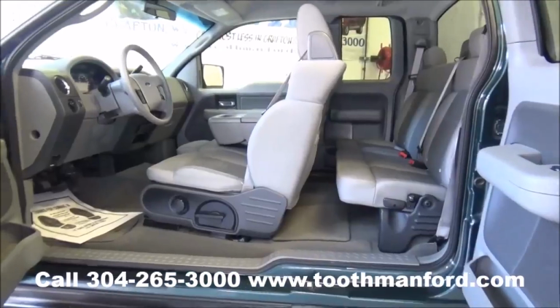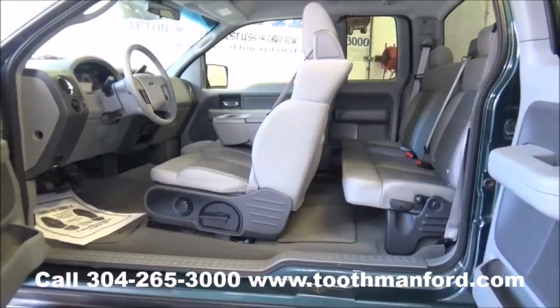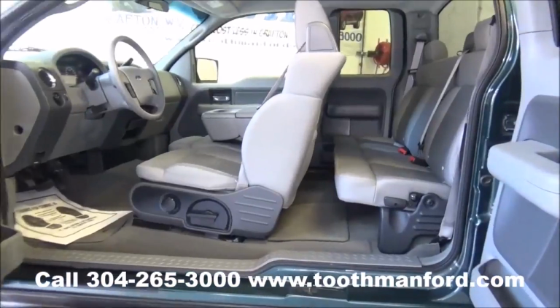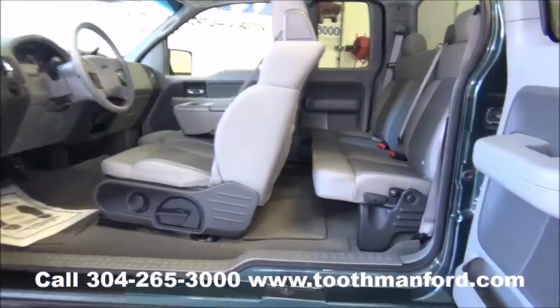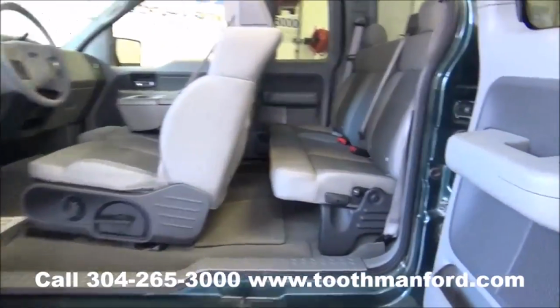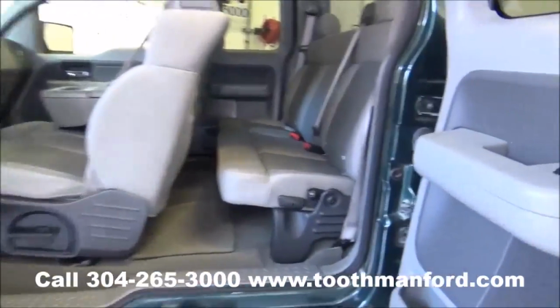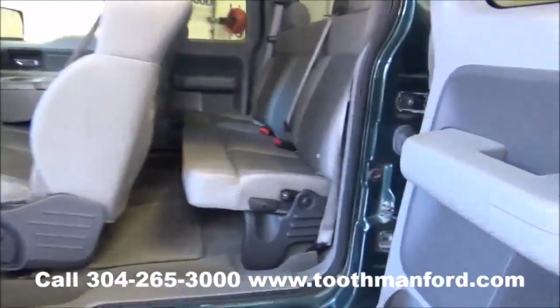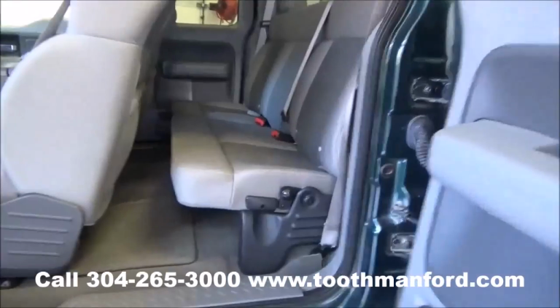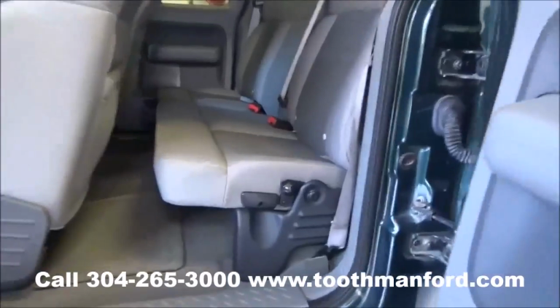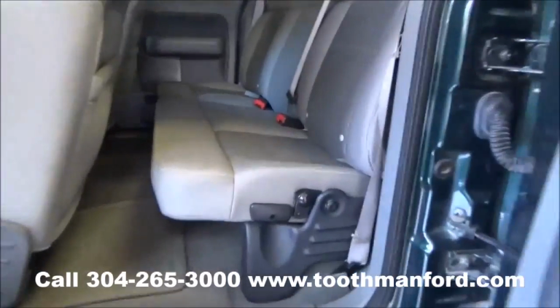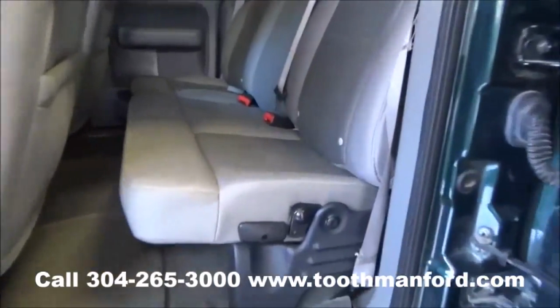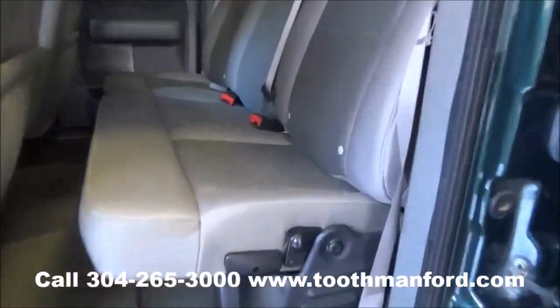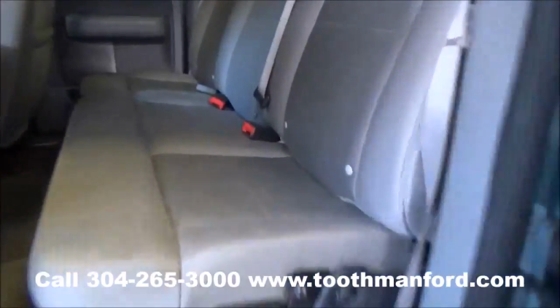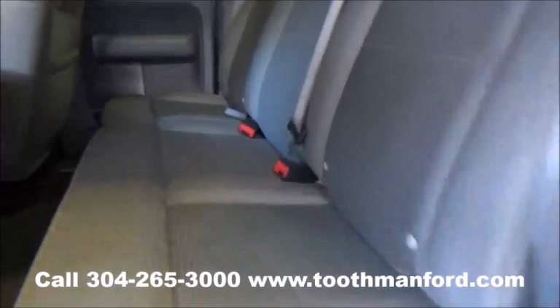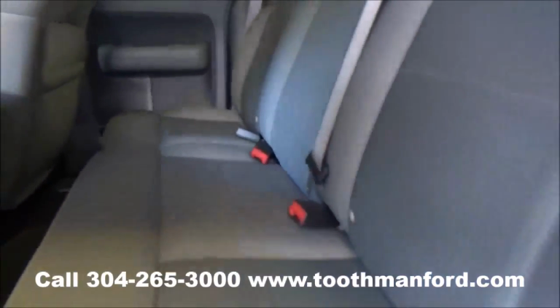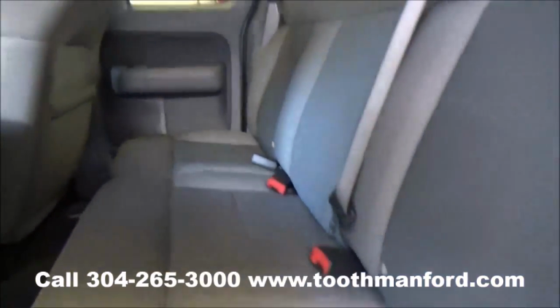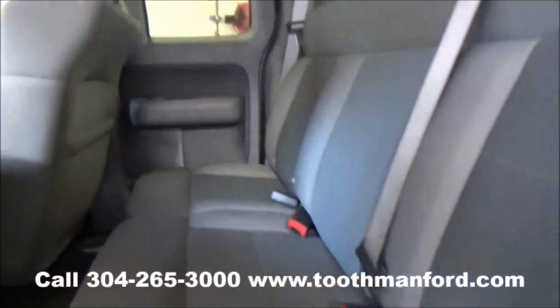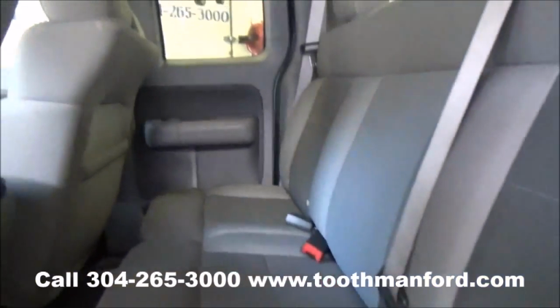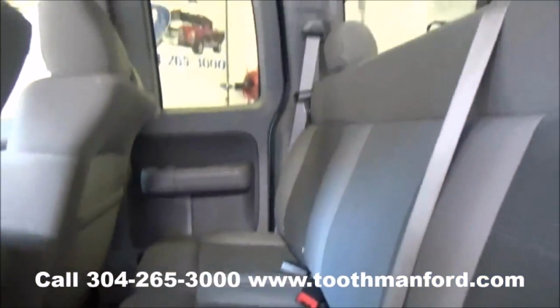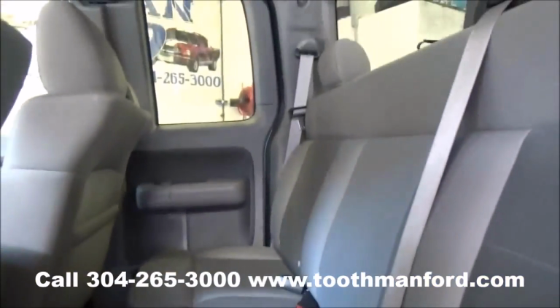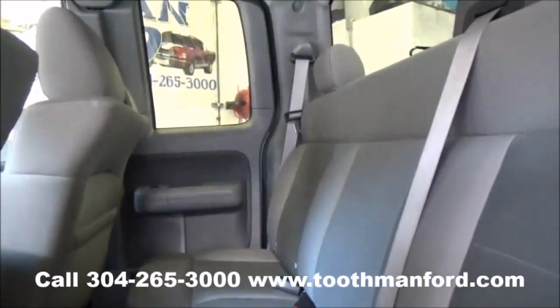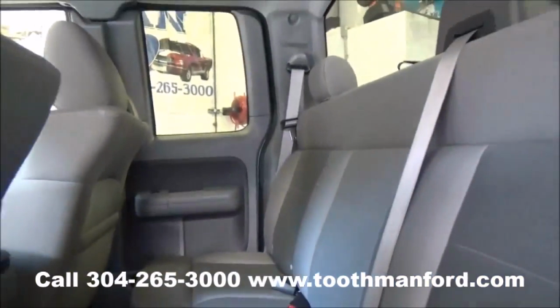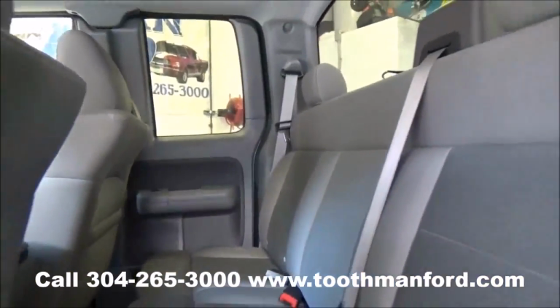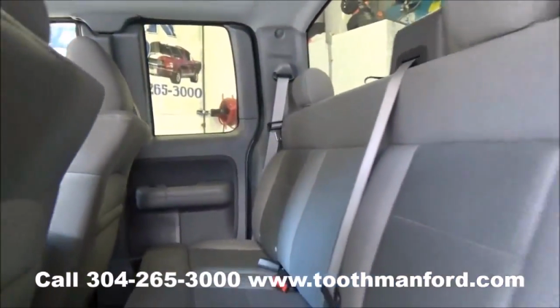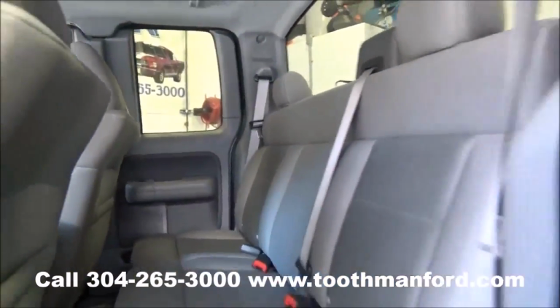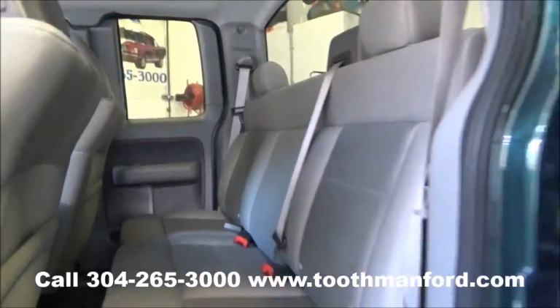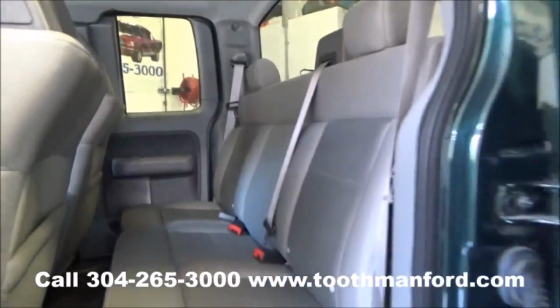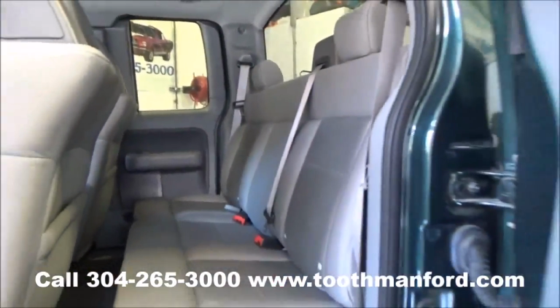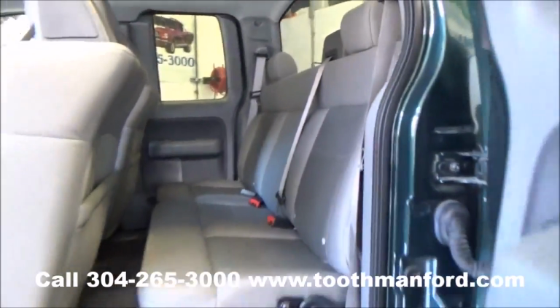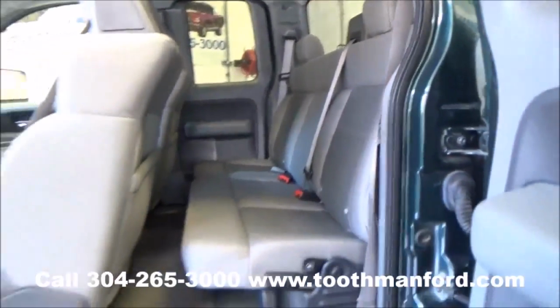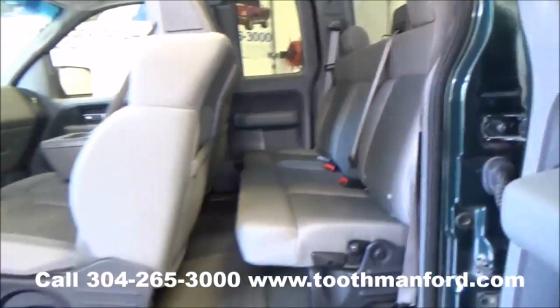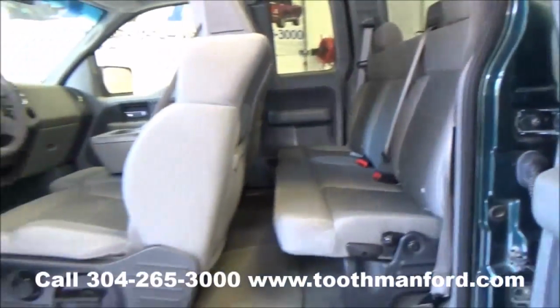Here's both doors open. Here's your rear seat. Now we're going to move on to the front interior.